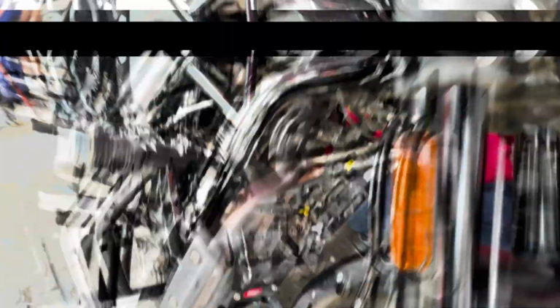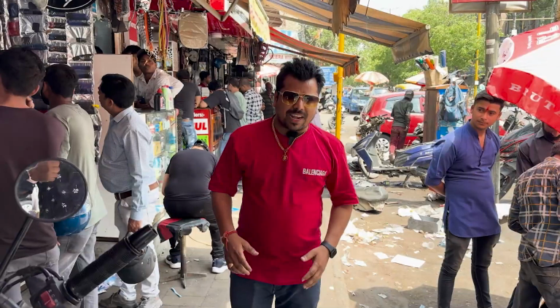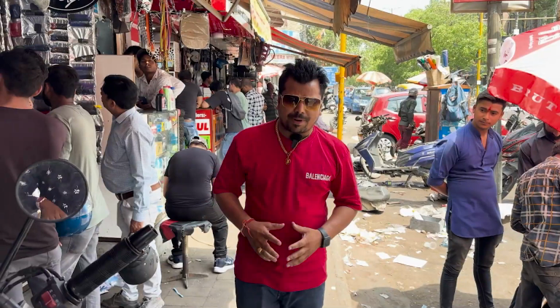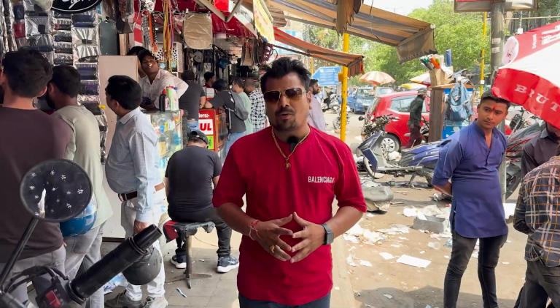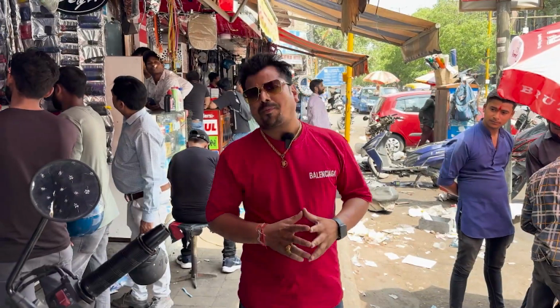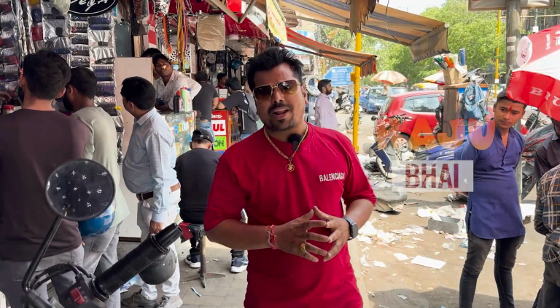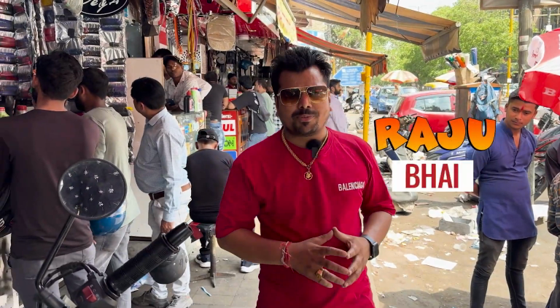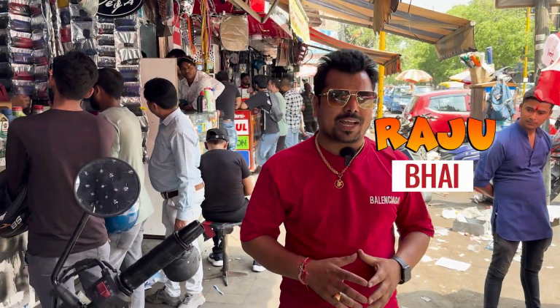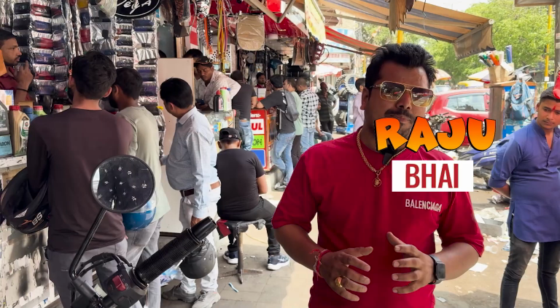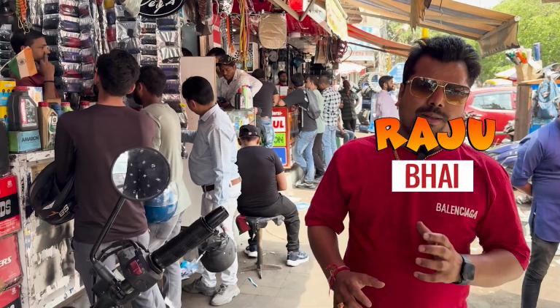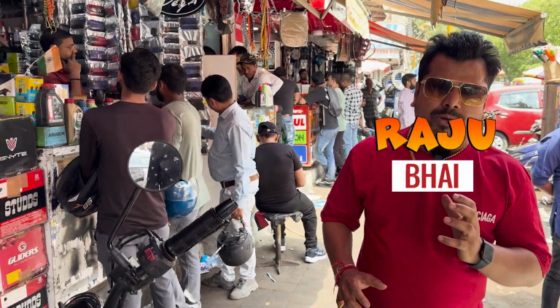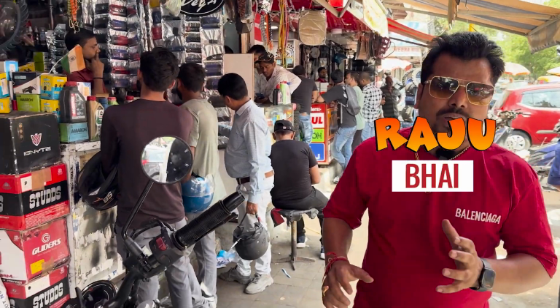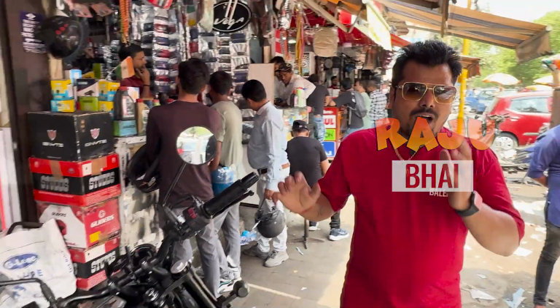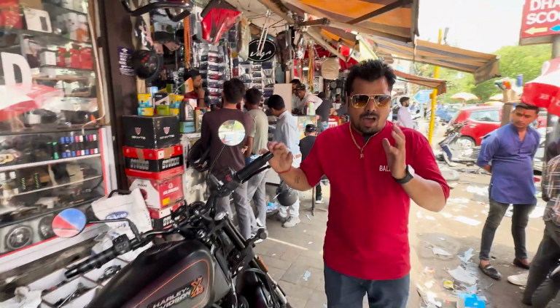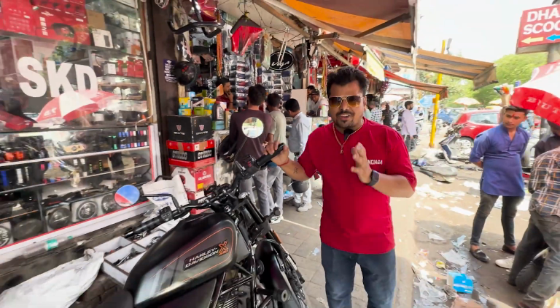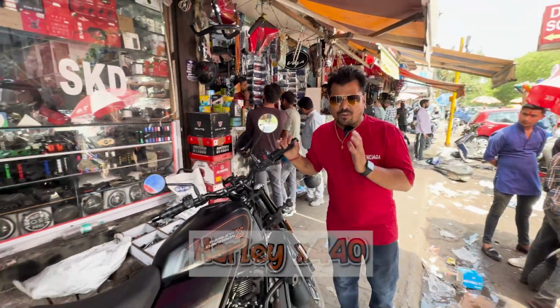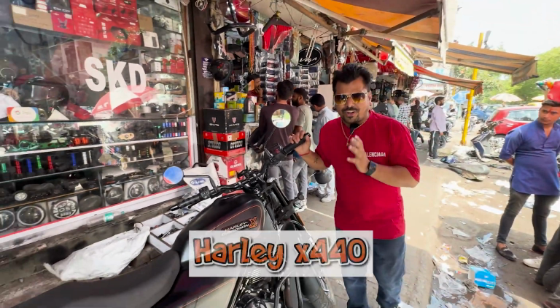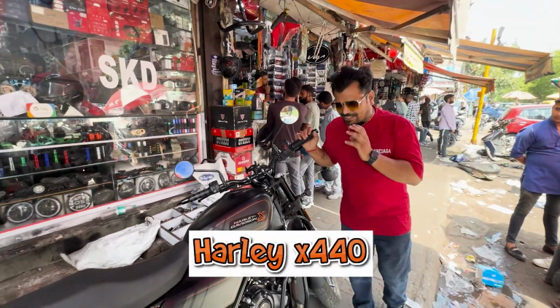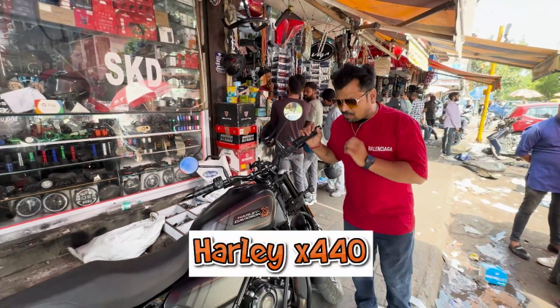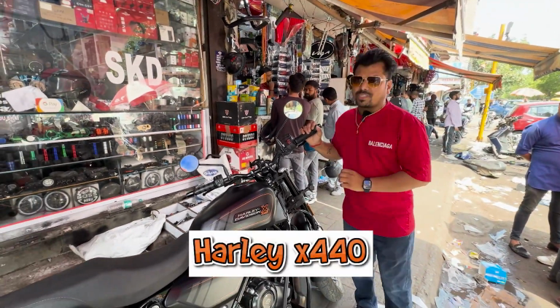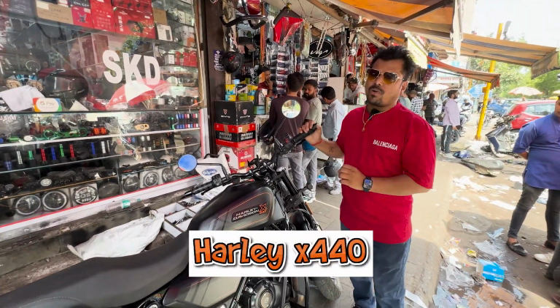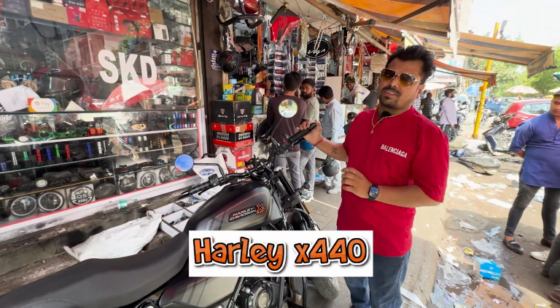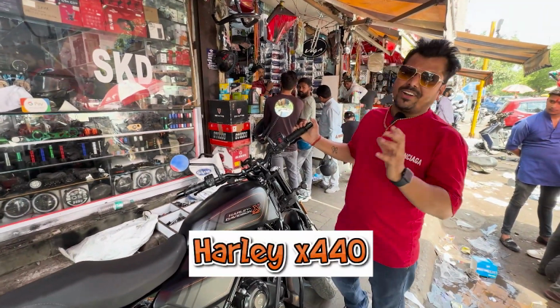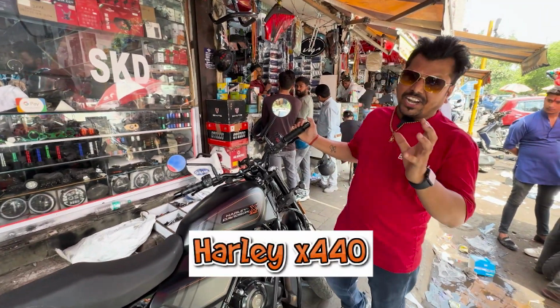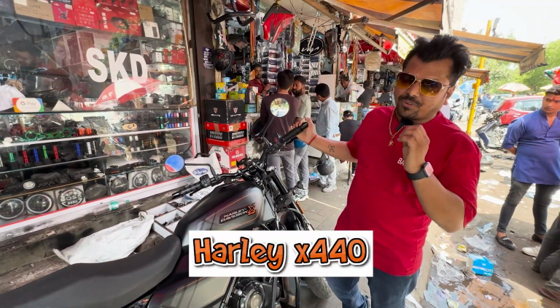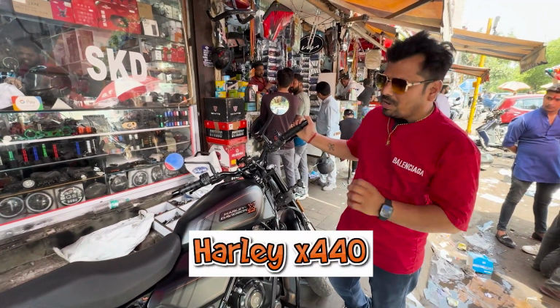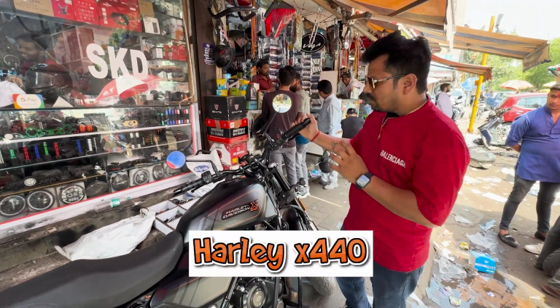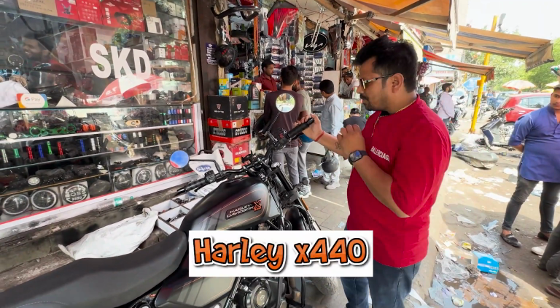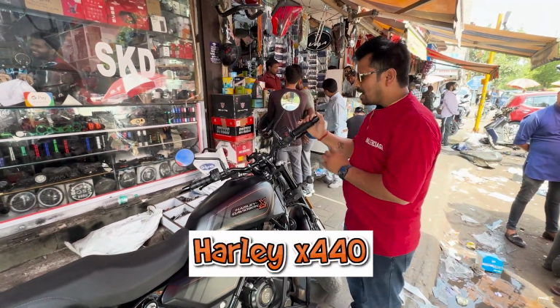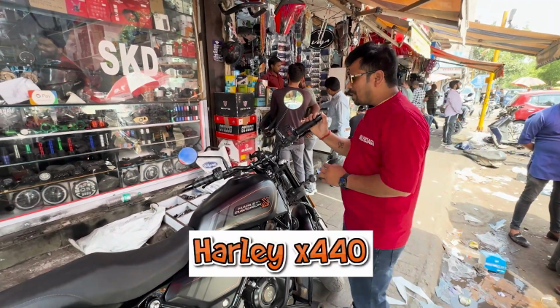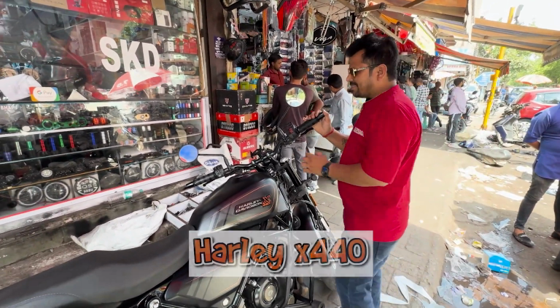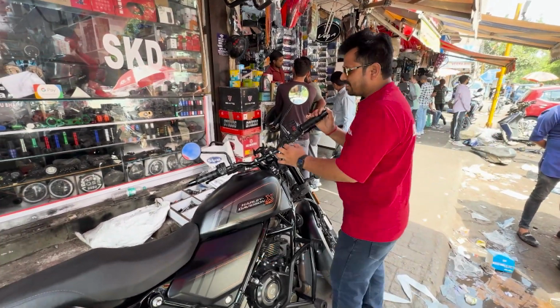Welcome. I am going to introduce you to Raj. I am going to meet you with the Harley 440X. It is very neat. We will see everything in it.